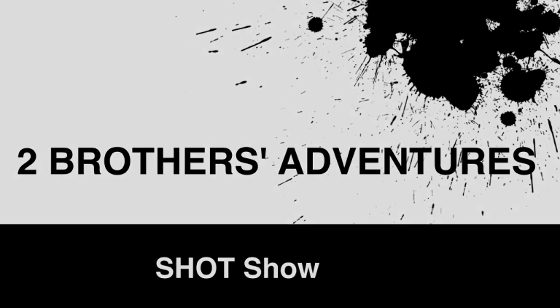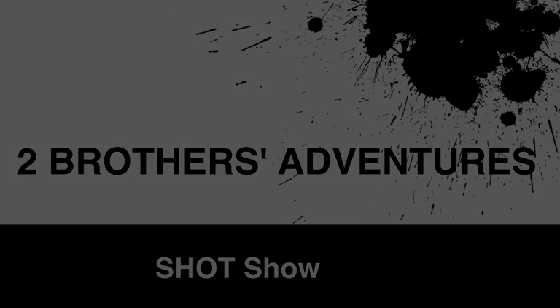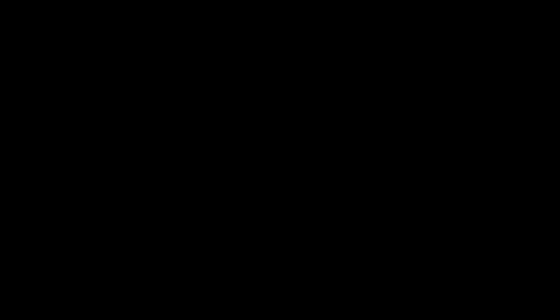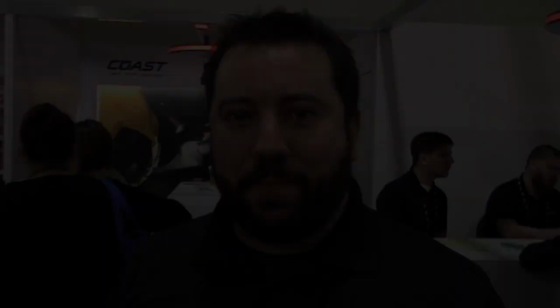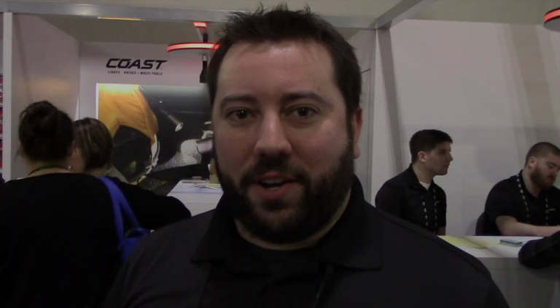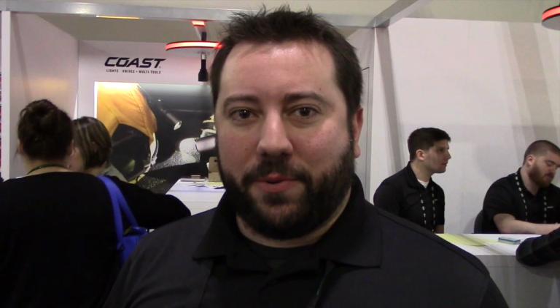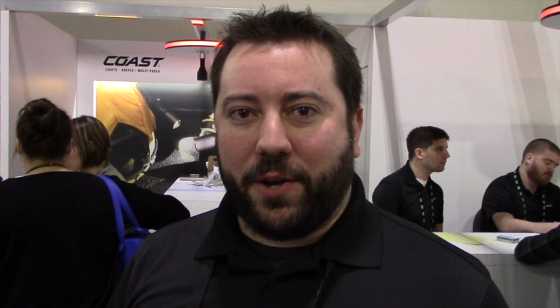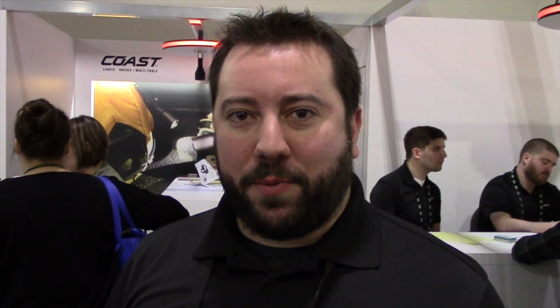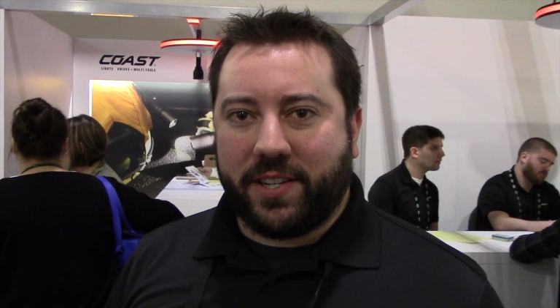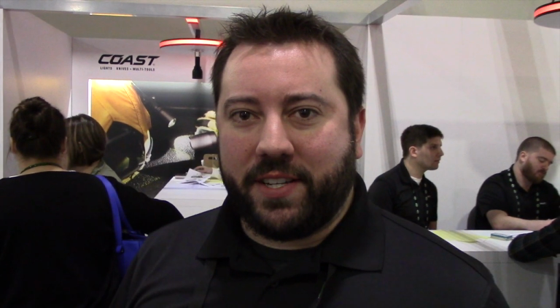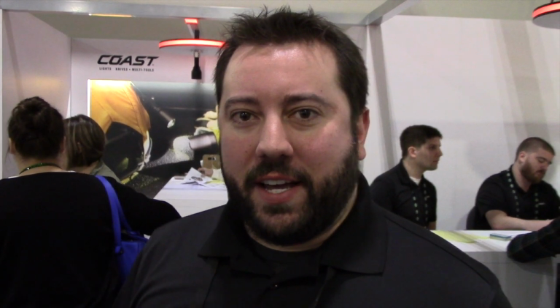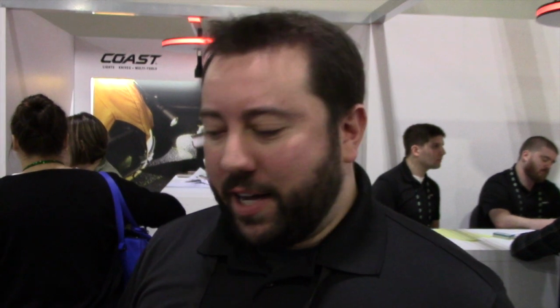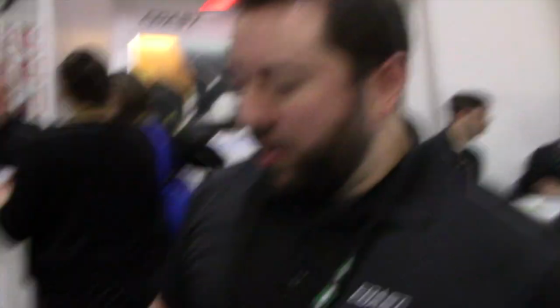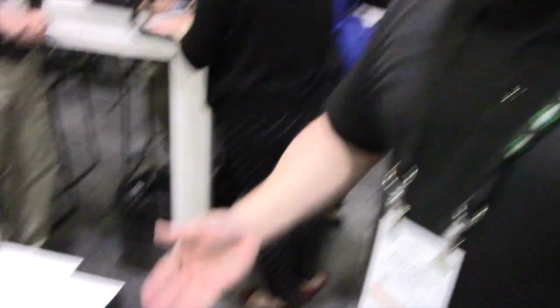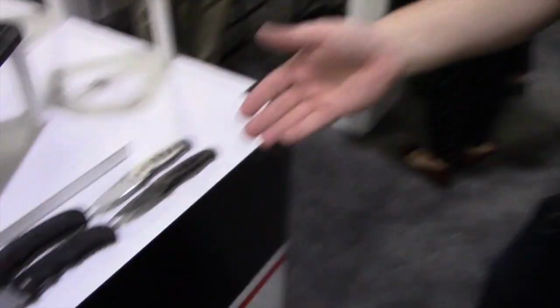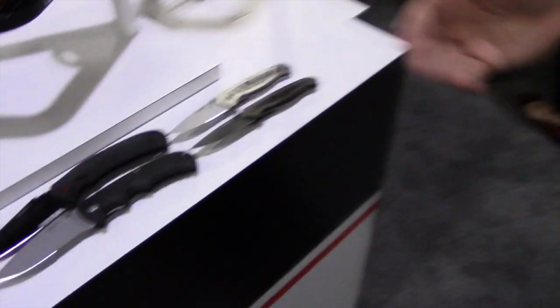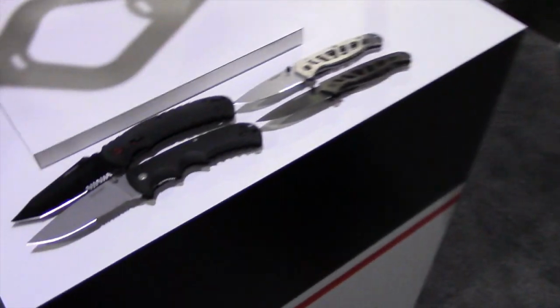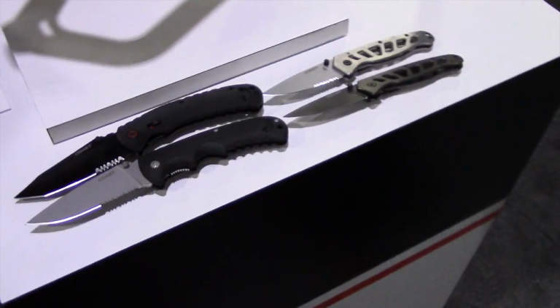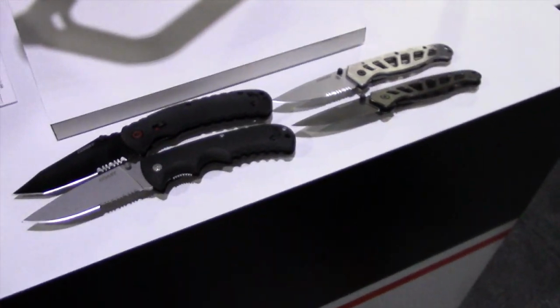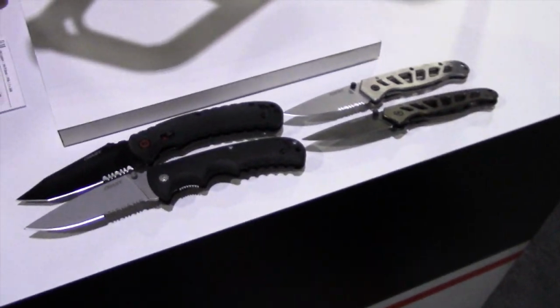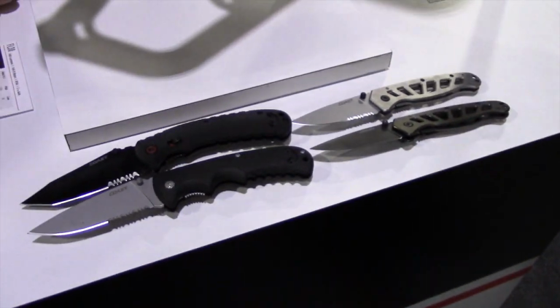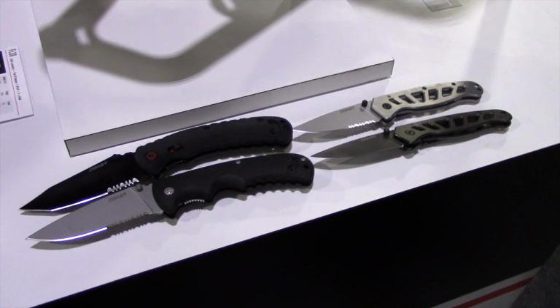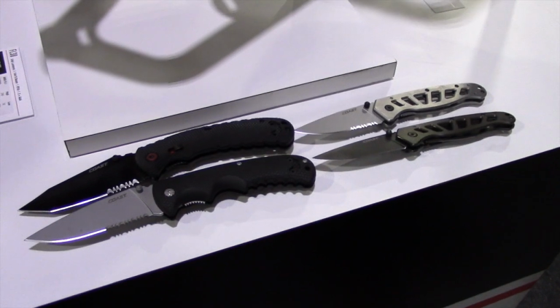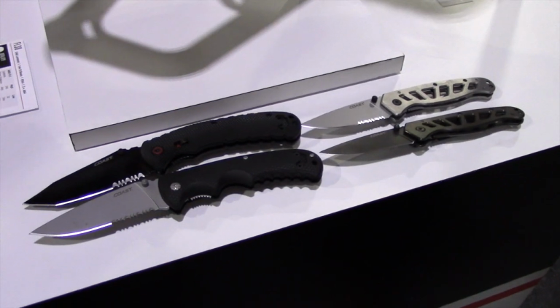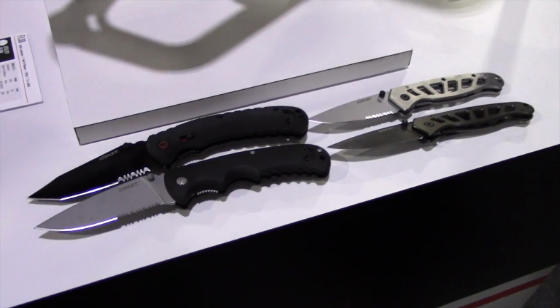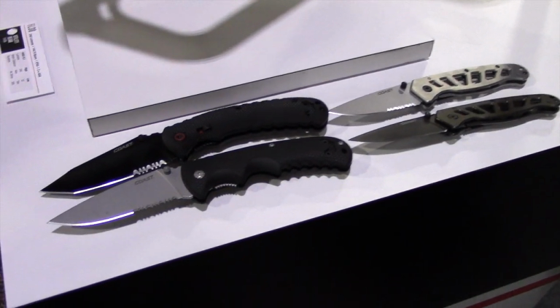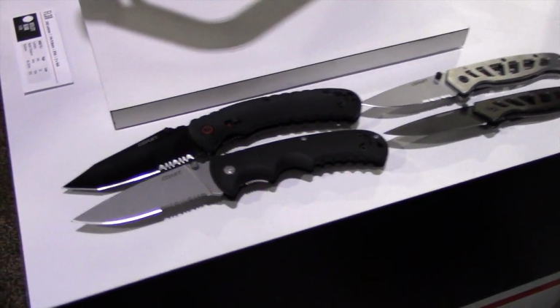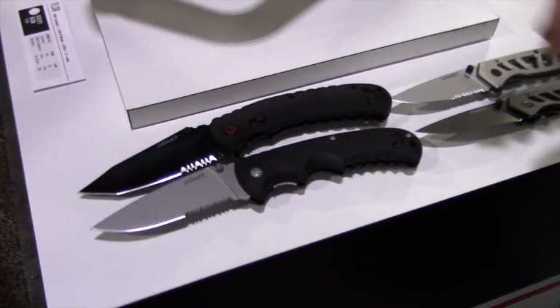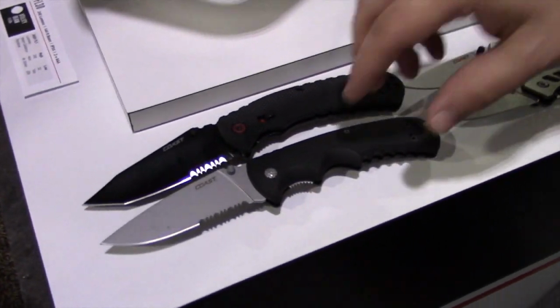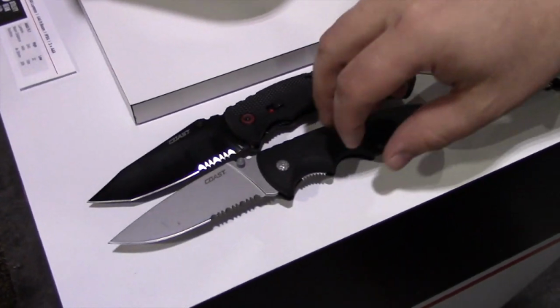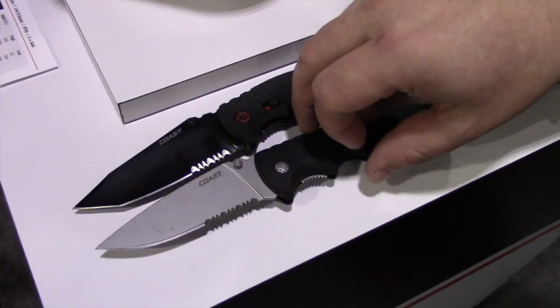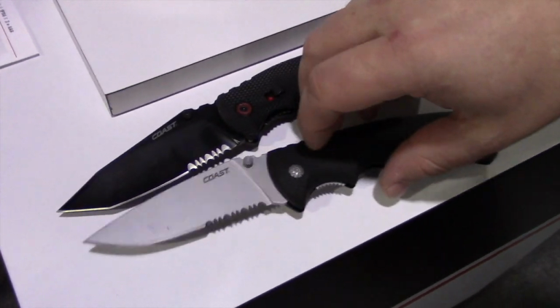I'm Elliot Ball here with Coast Products. I want to walk you through some of our new knives that we're releasing here at SHOT. We'll start with the first one.